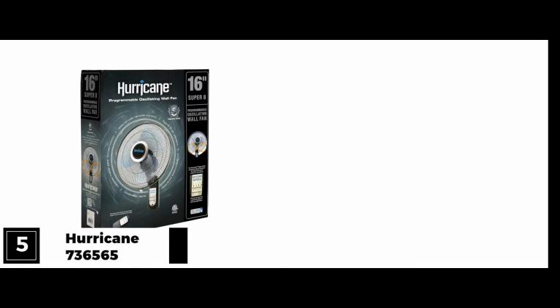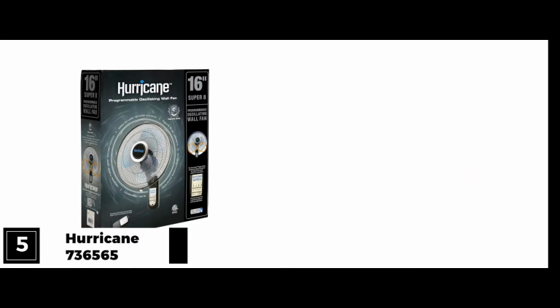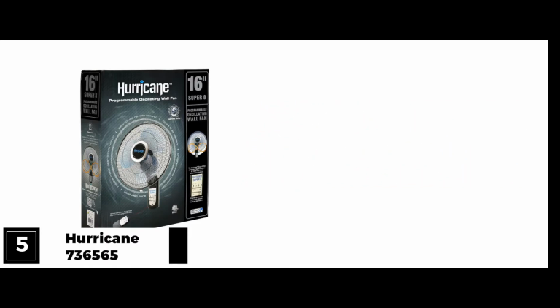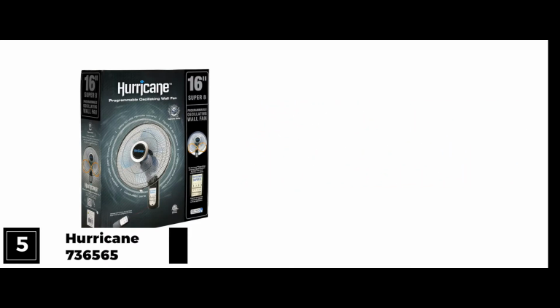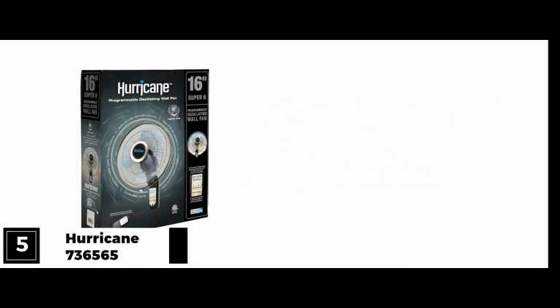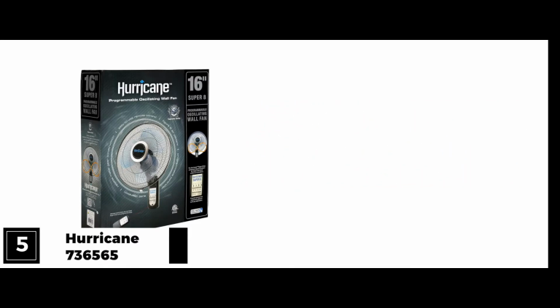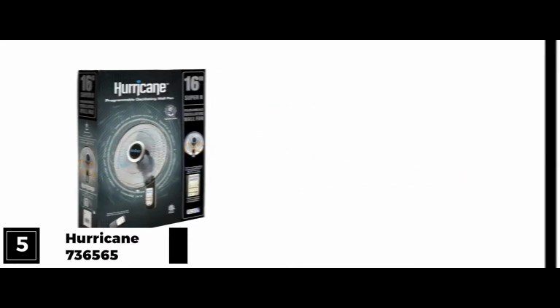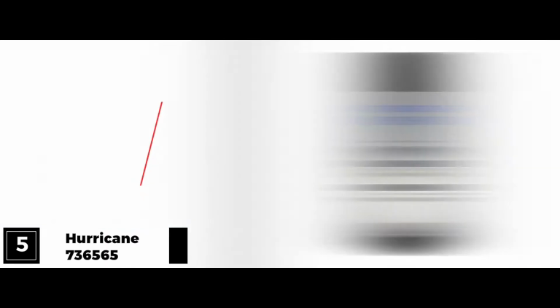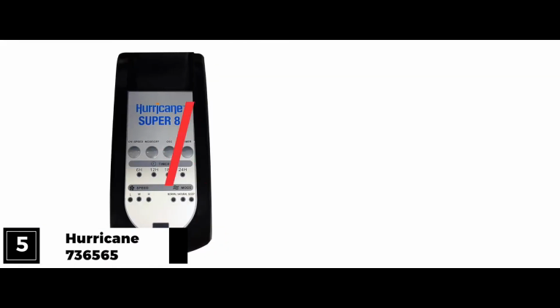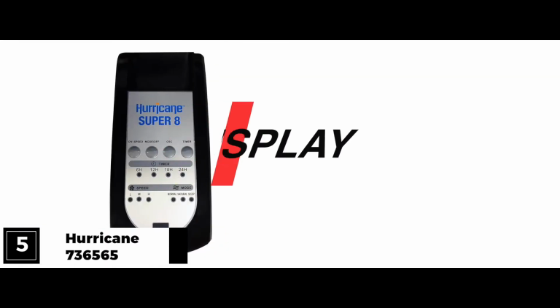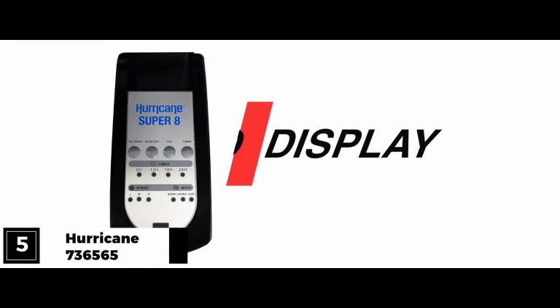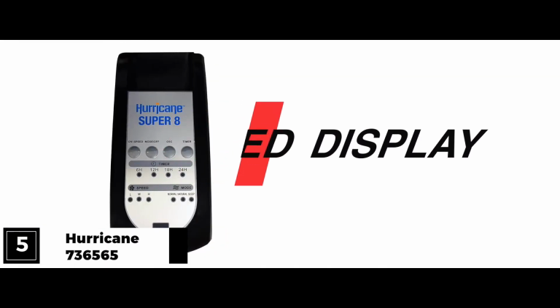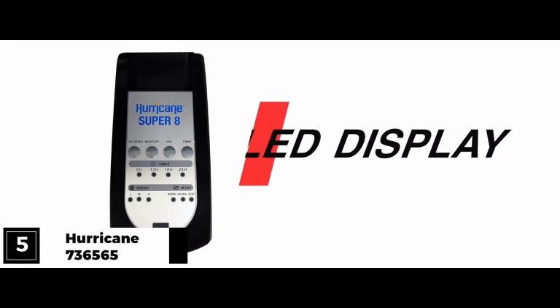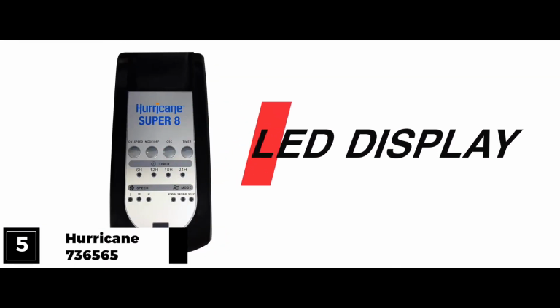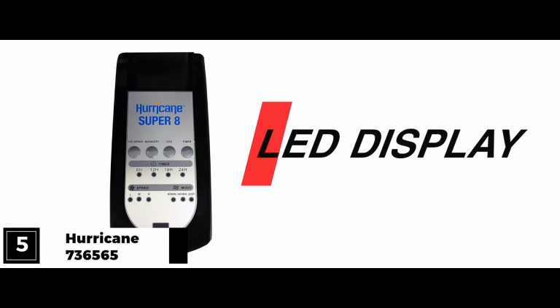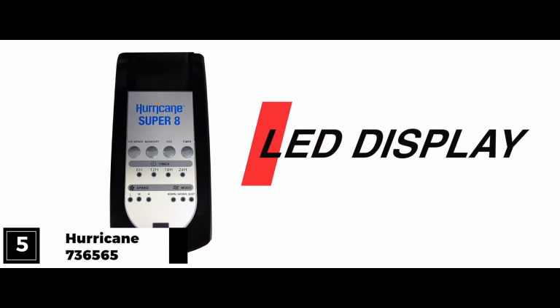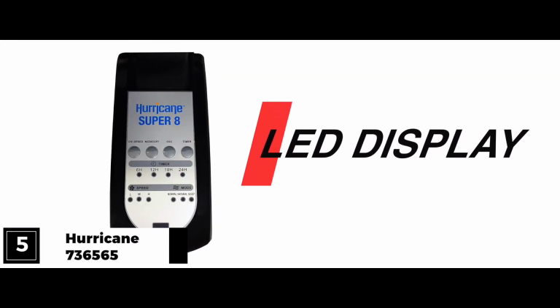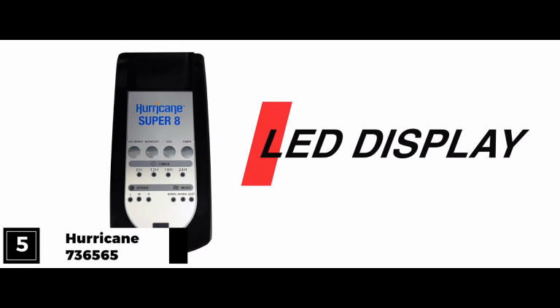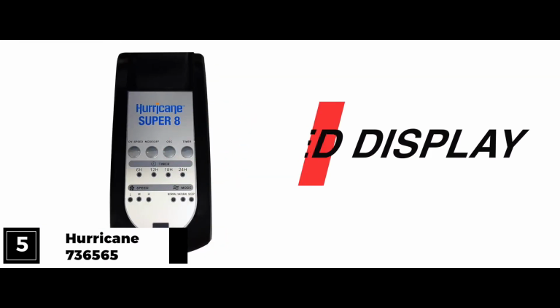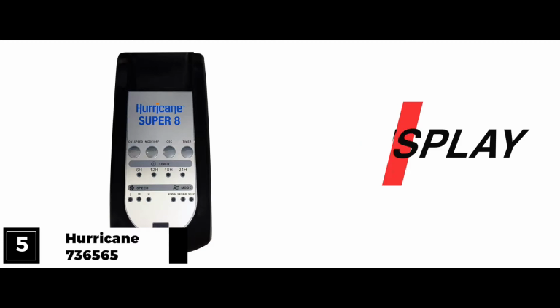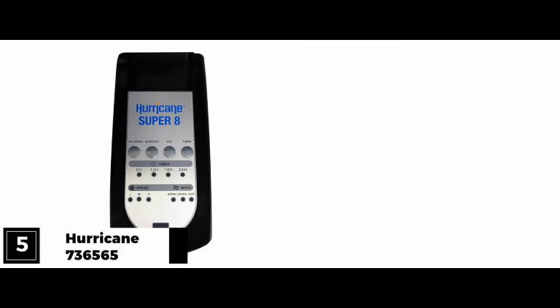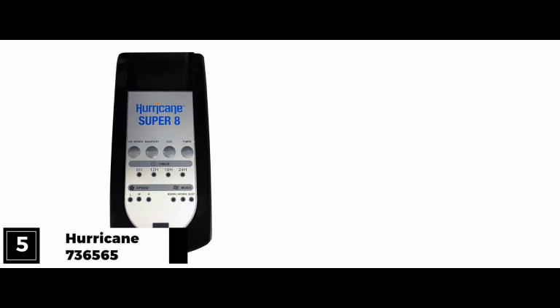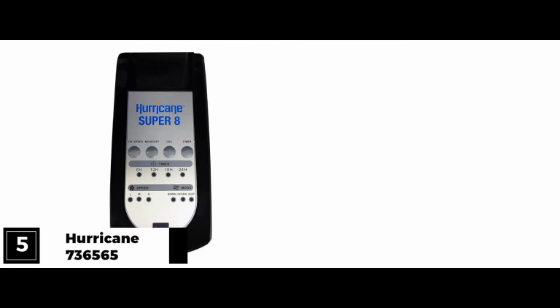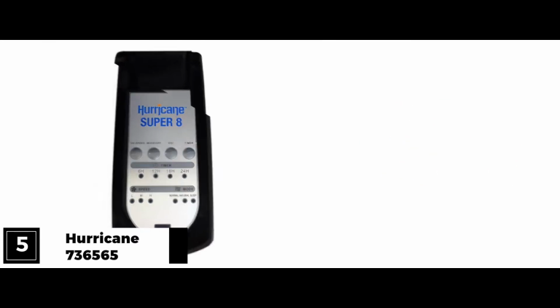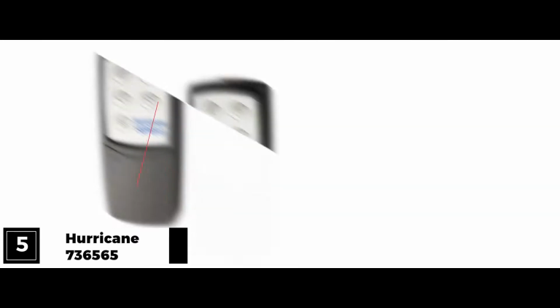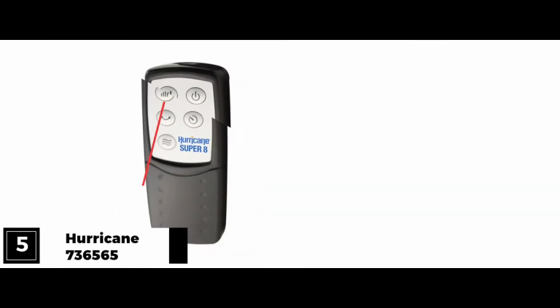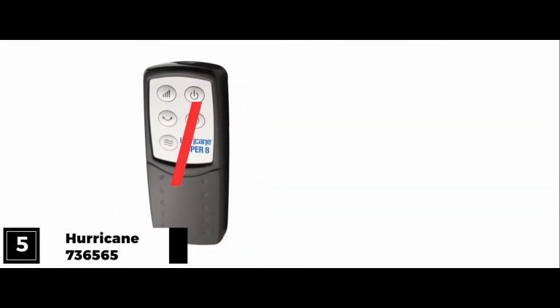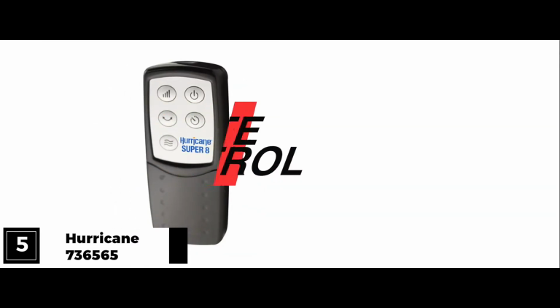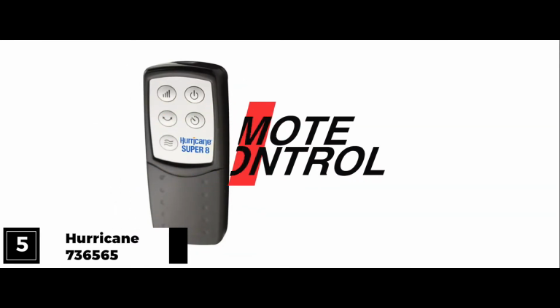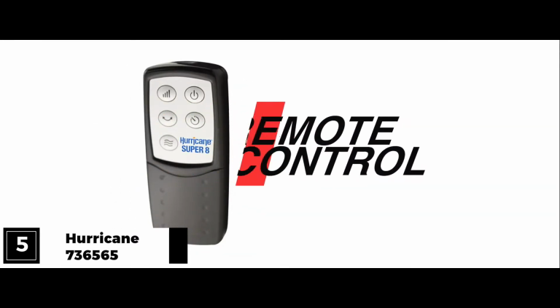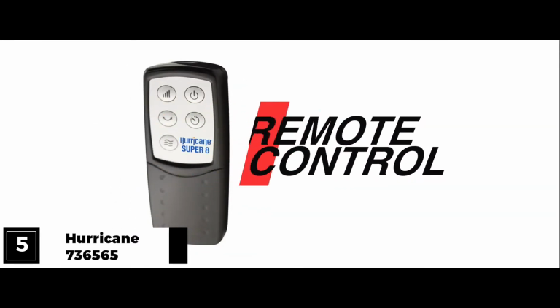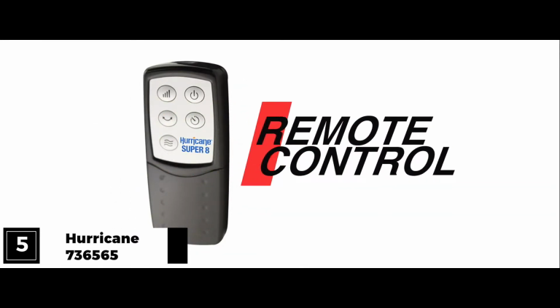You can run the fan using the LED display on its base or you can use its remote controller.